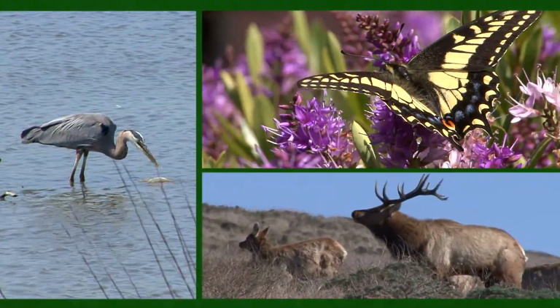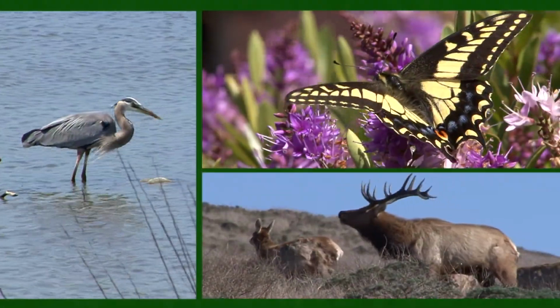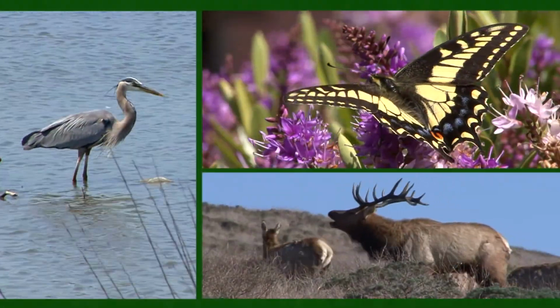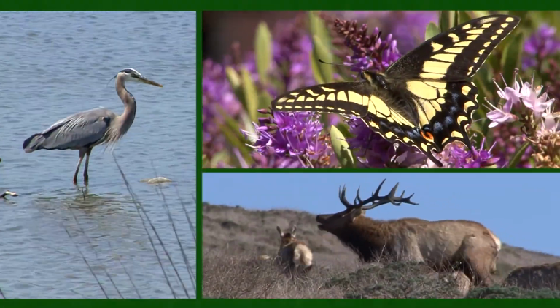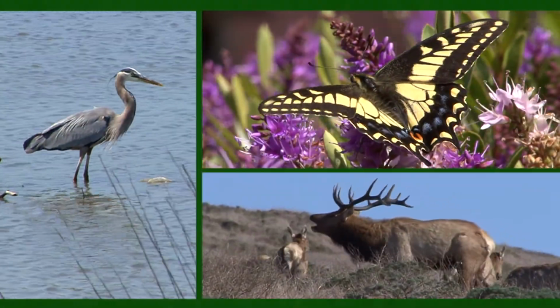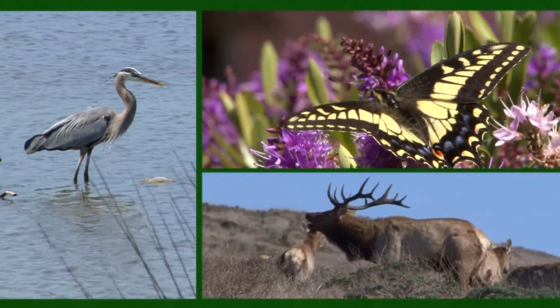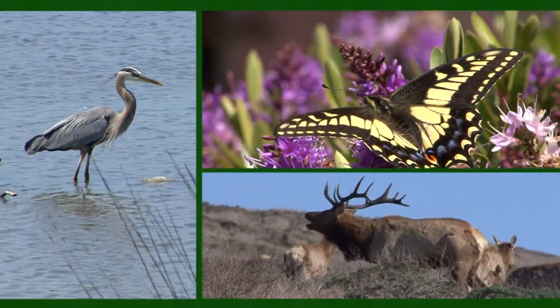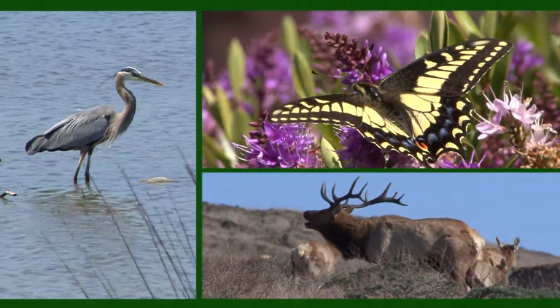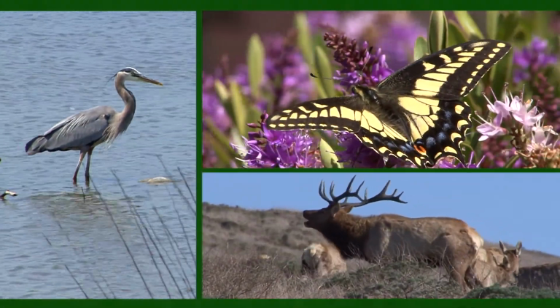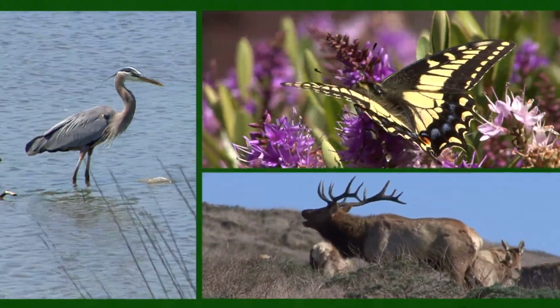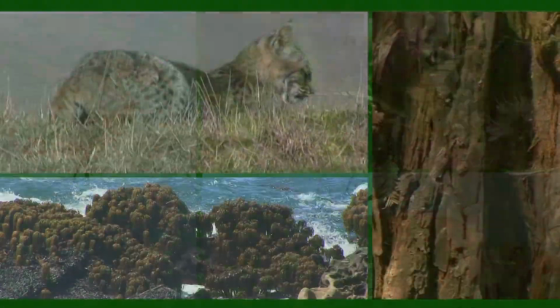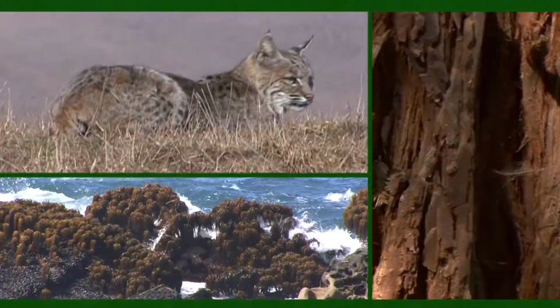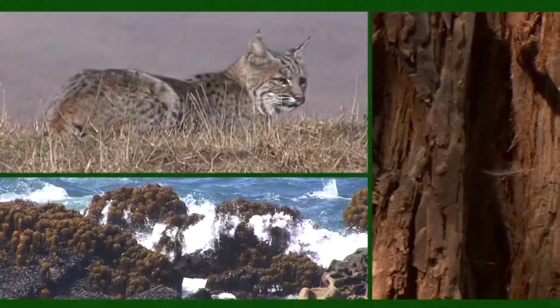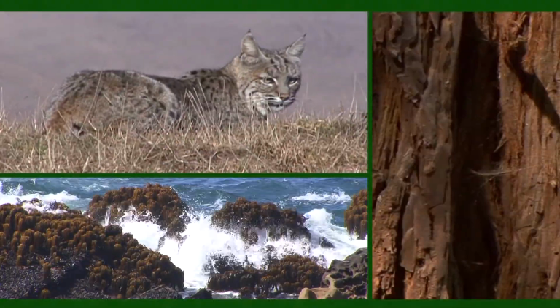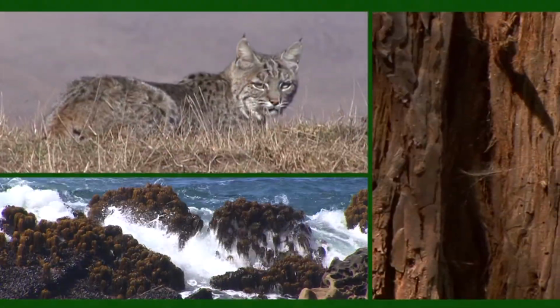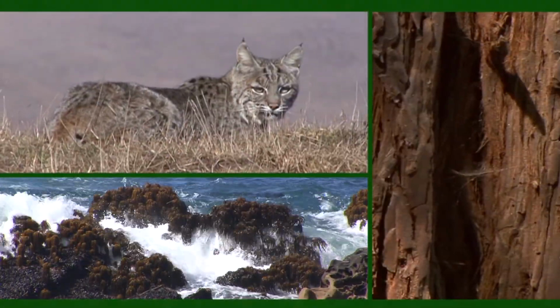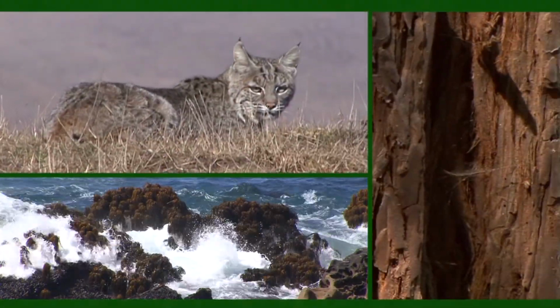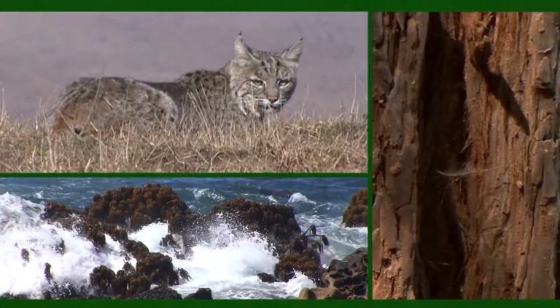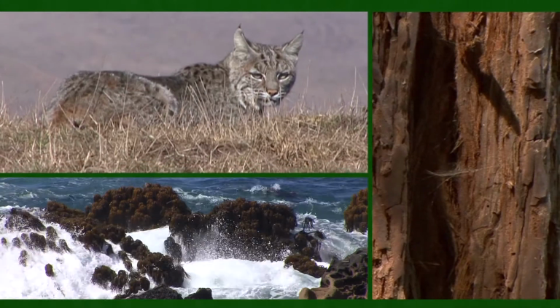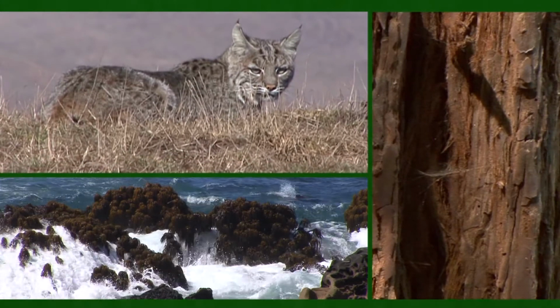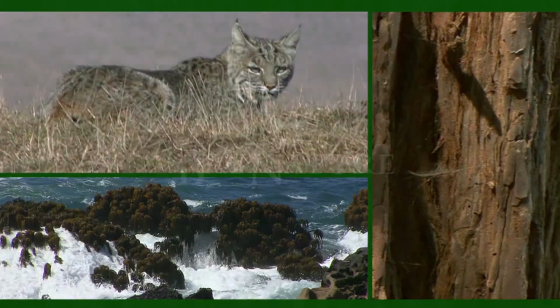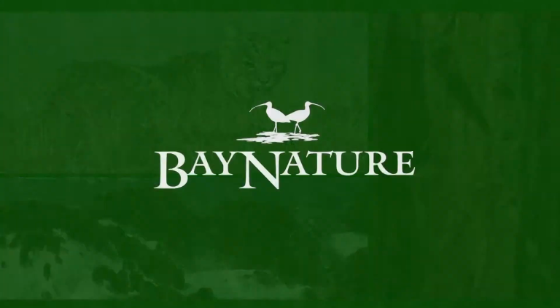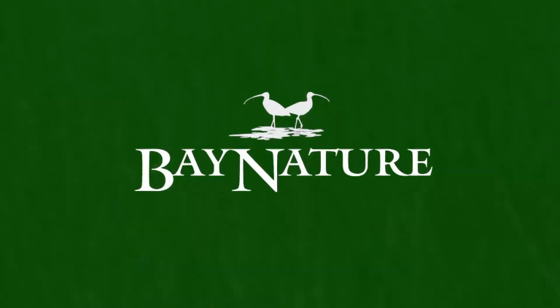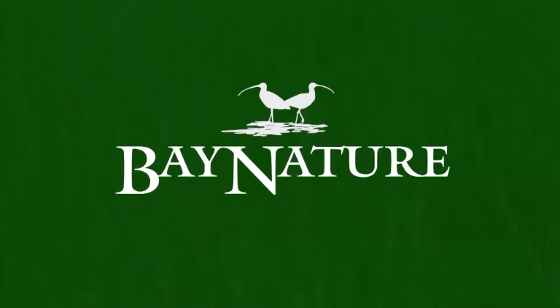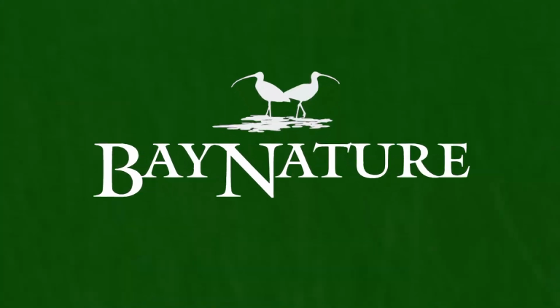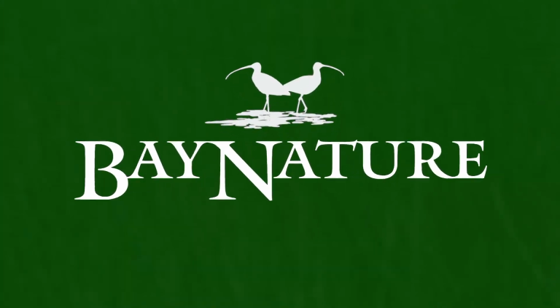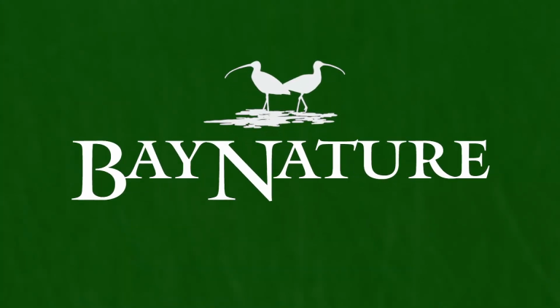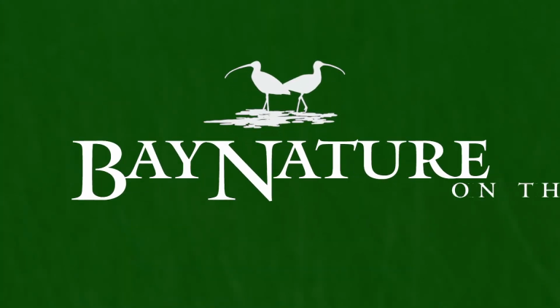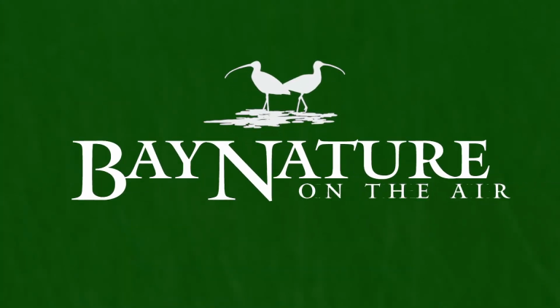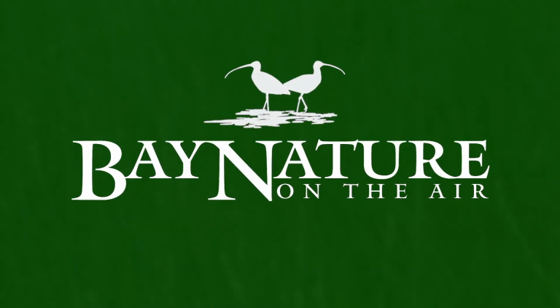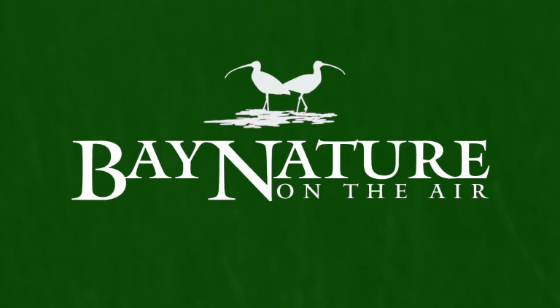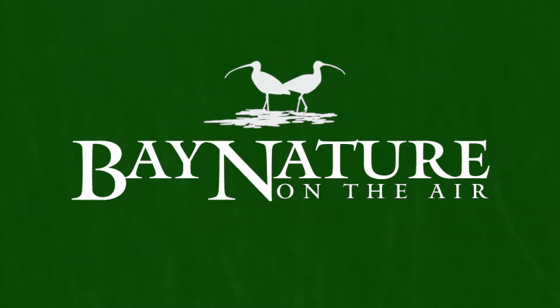Exploring, understanding, and celebrating the natural world of the San Francisco Bay Area. Bay Nature on the Air.